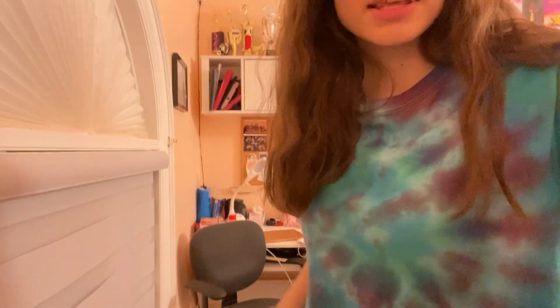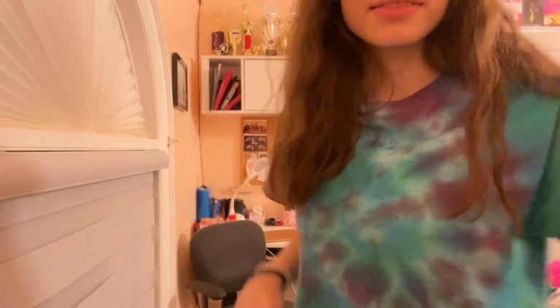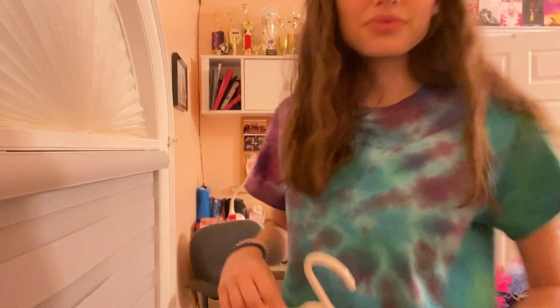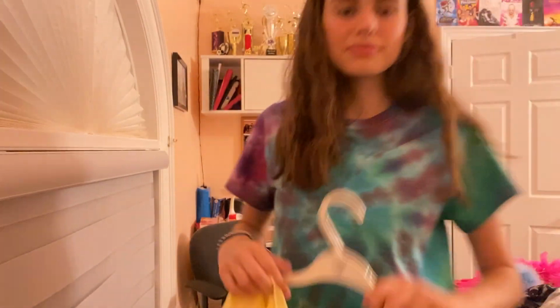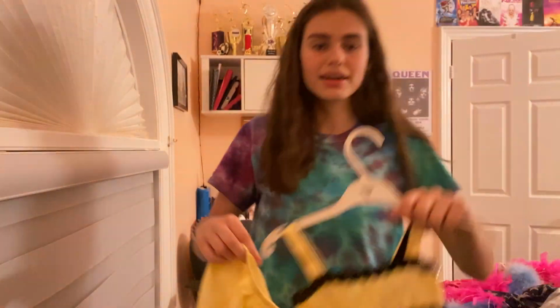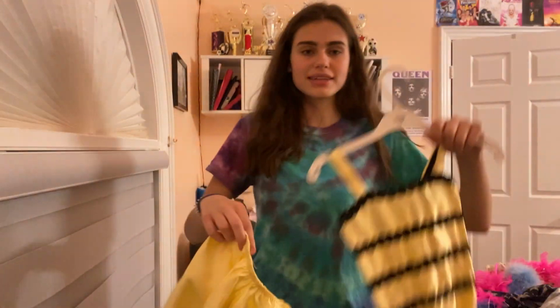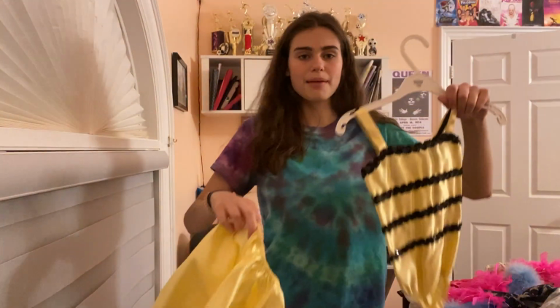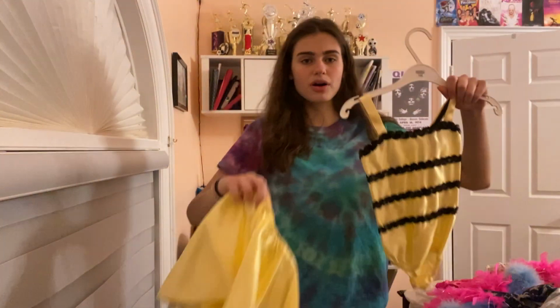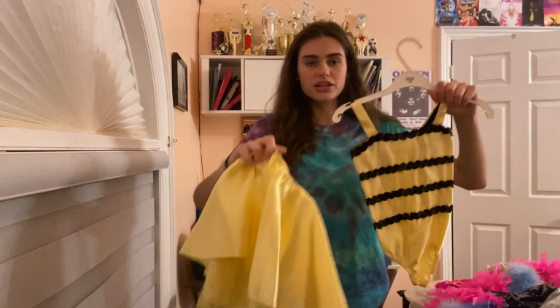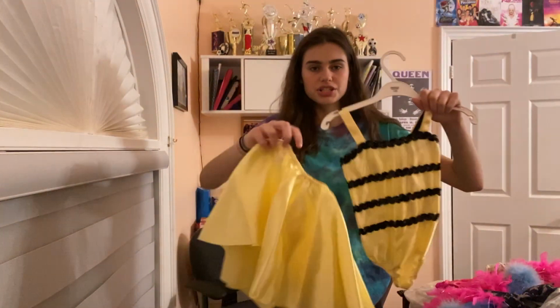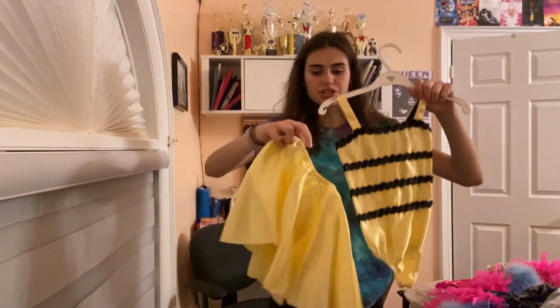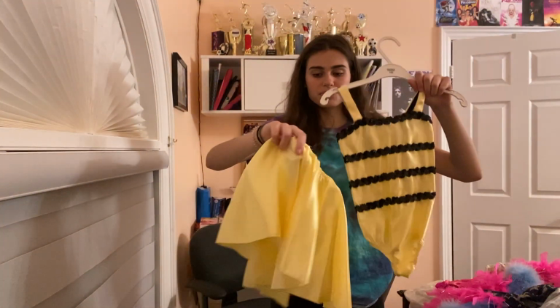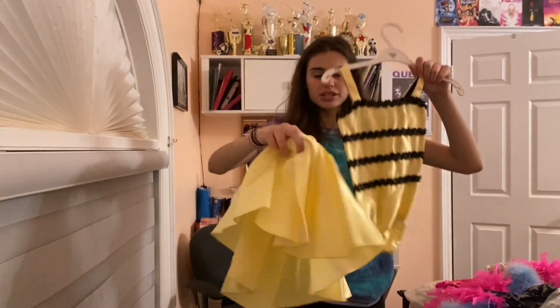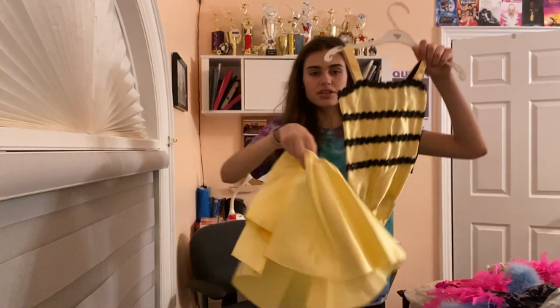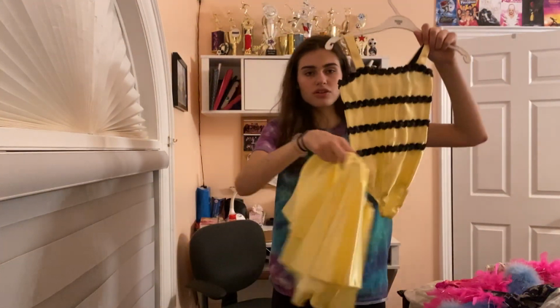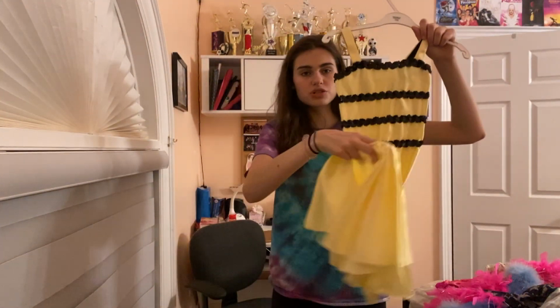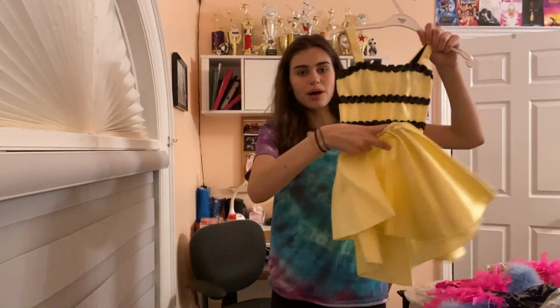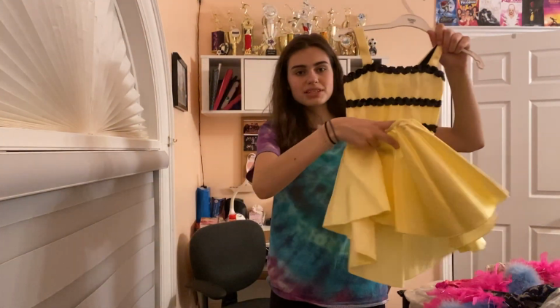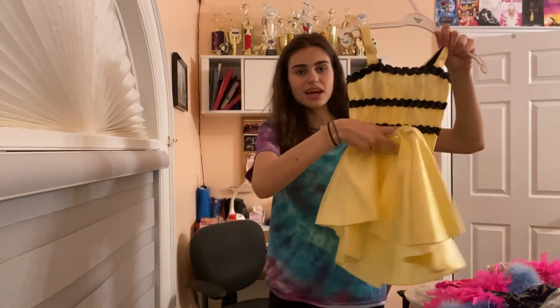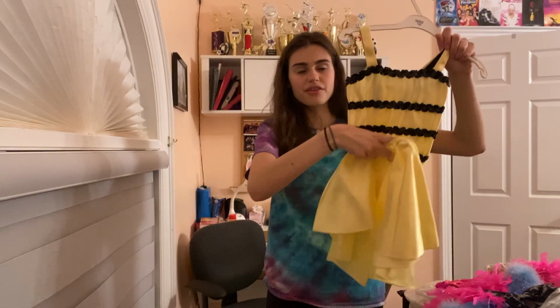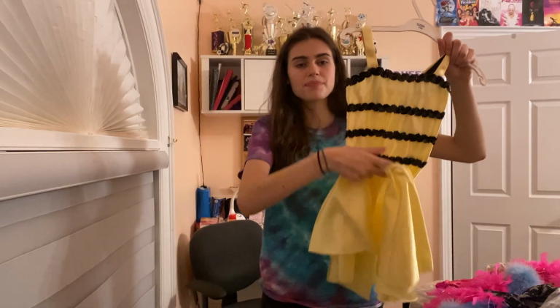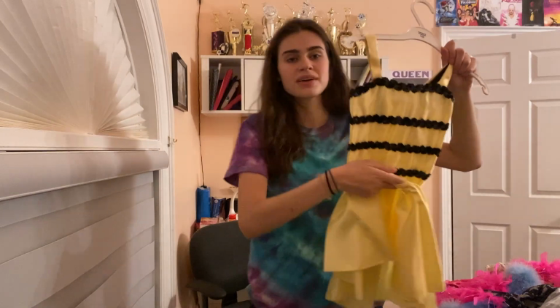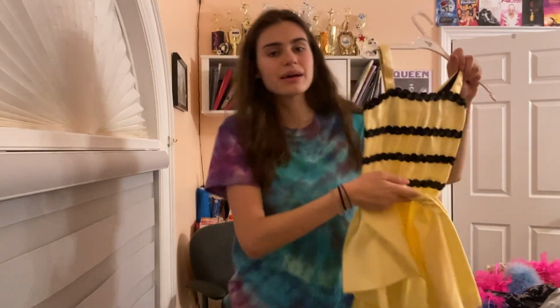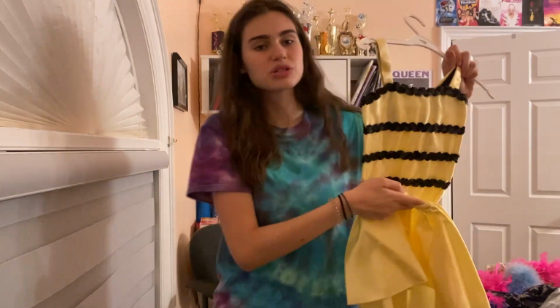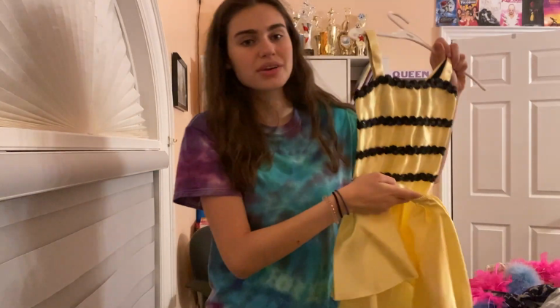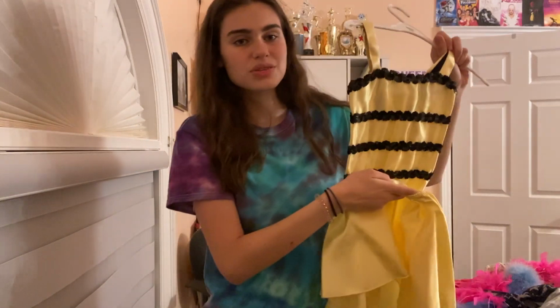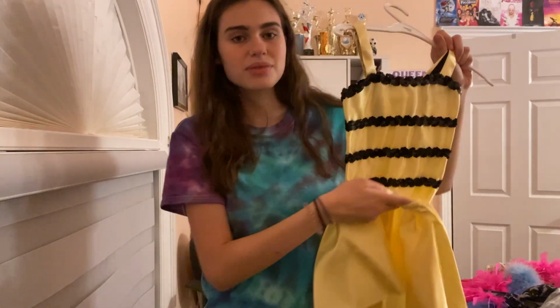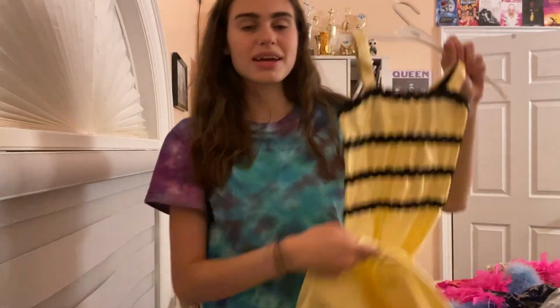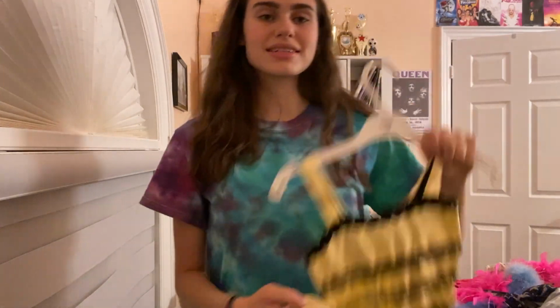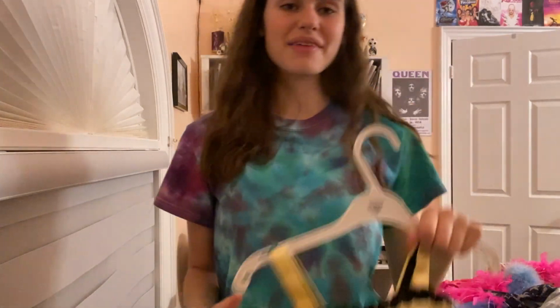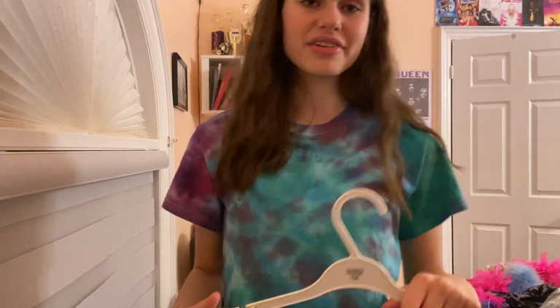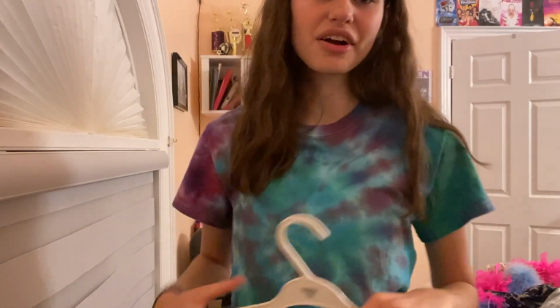This was my top costume to the song 'So Happy Together' — I'm showing this one because I have a video to go along with it.